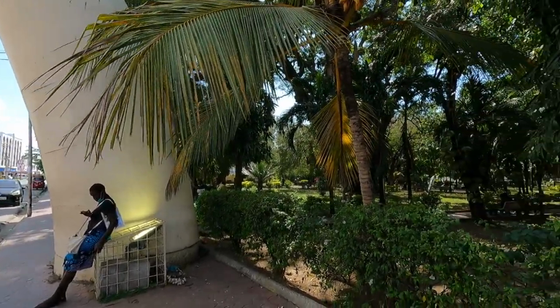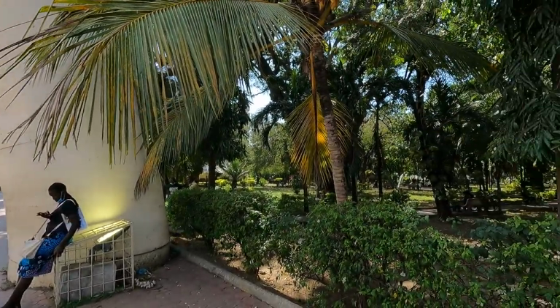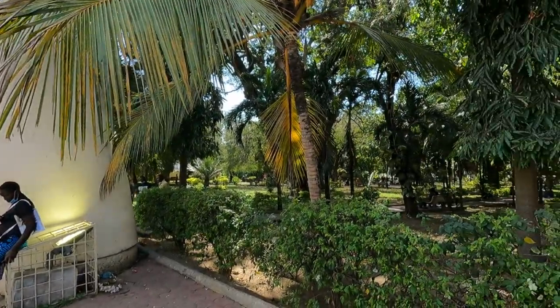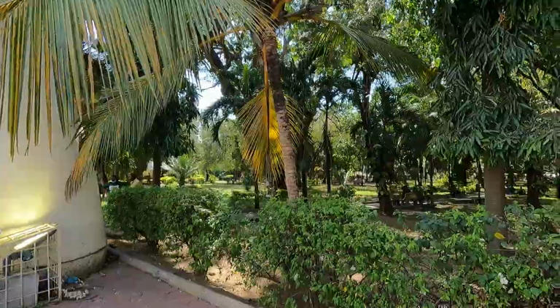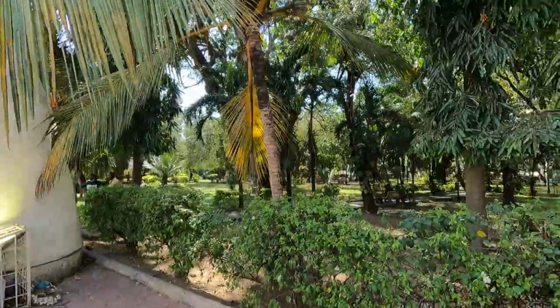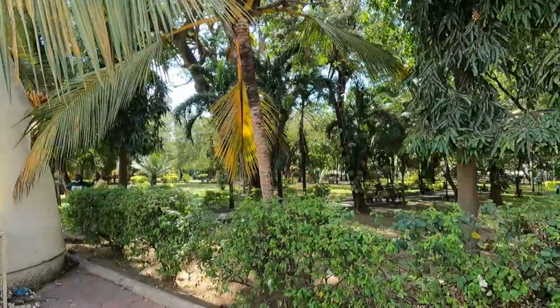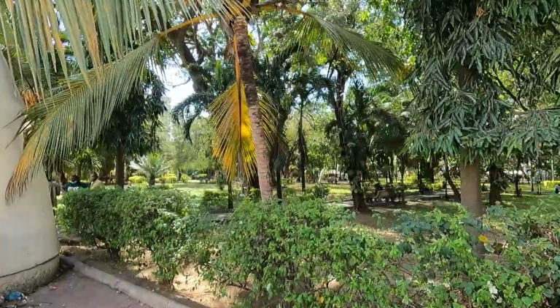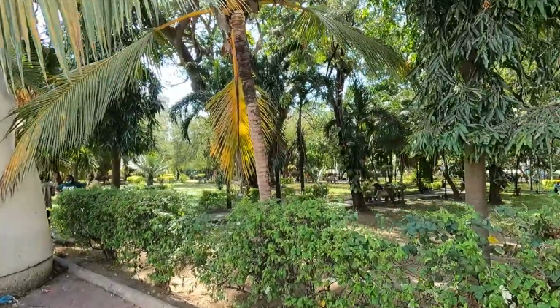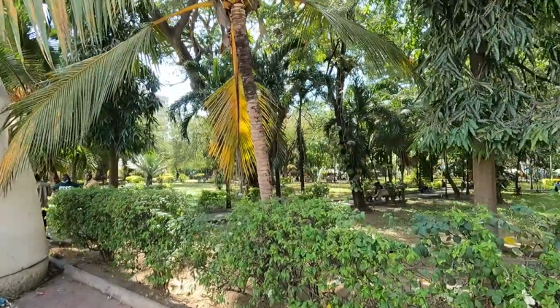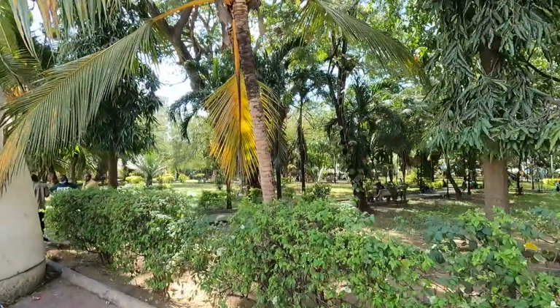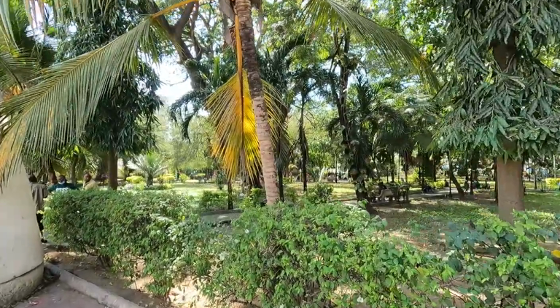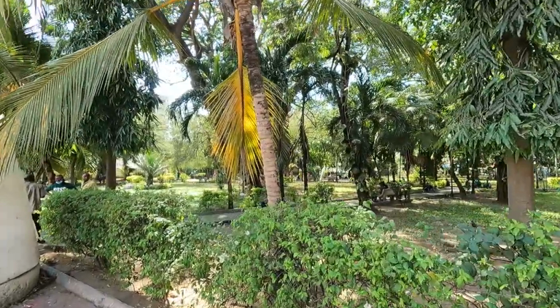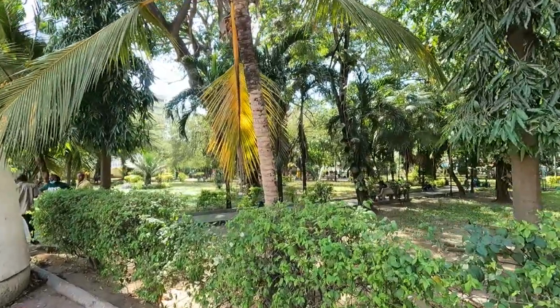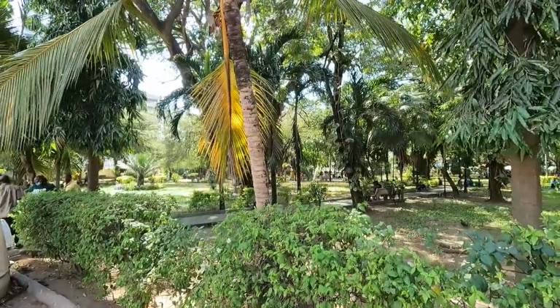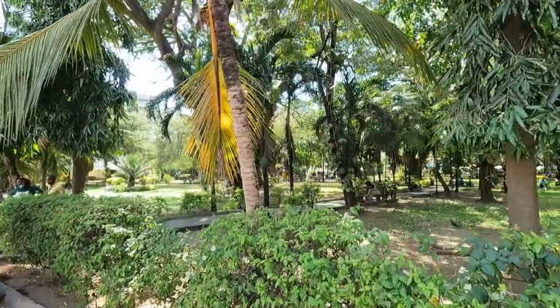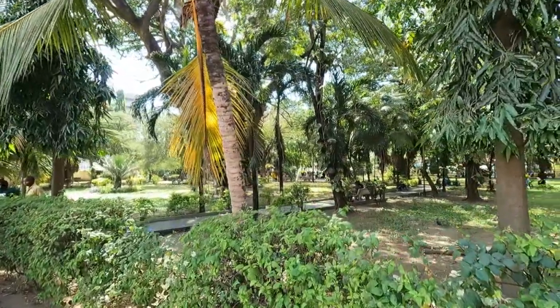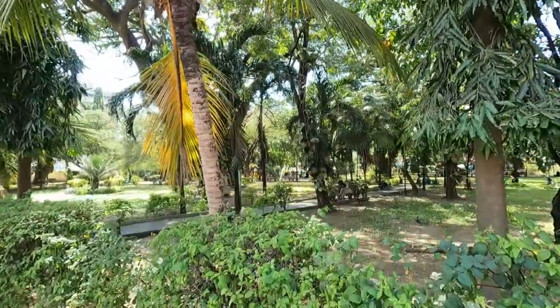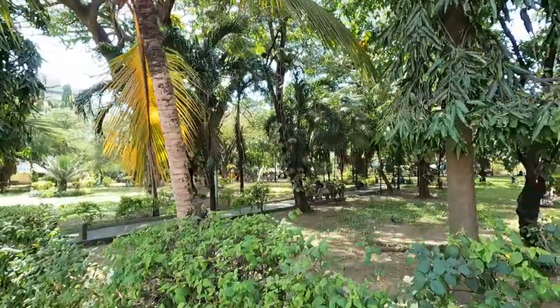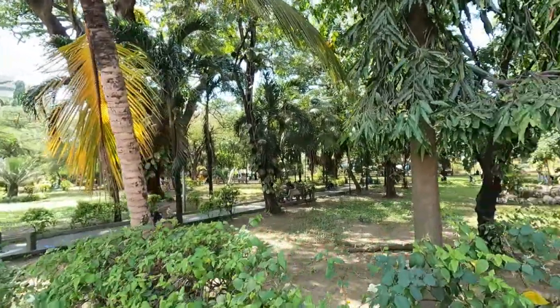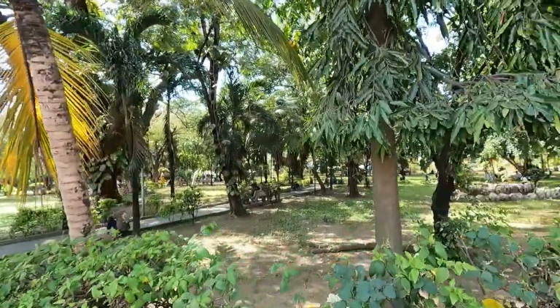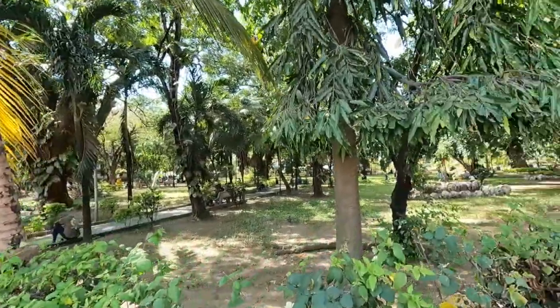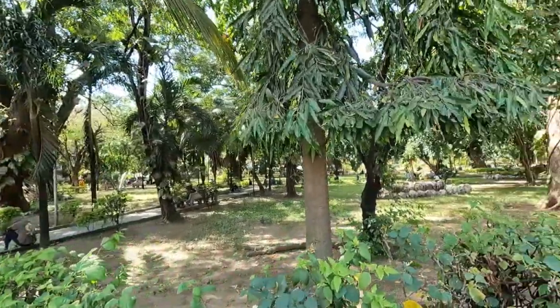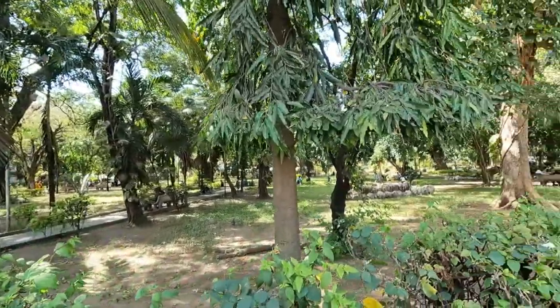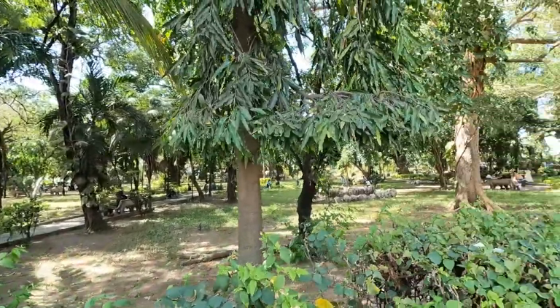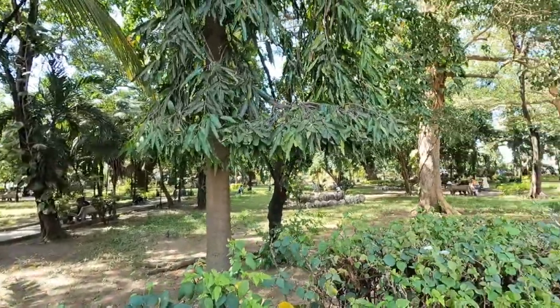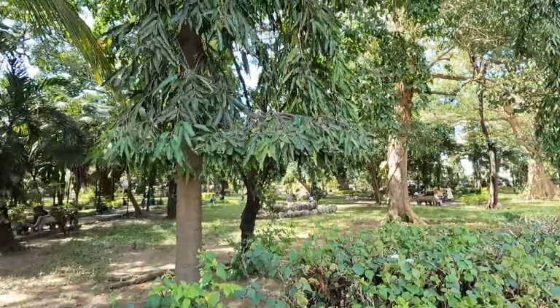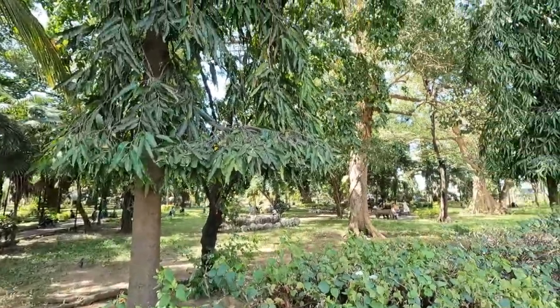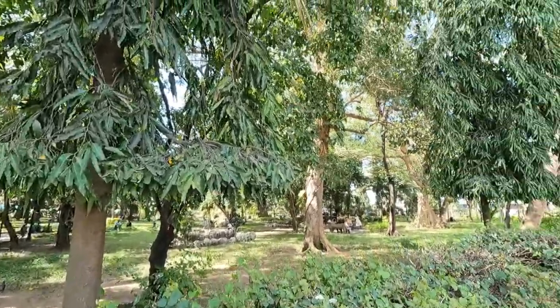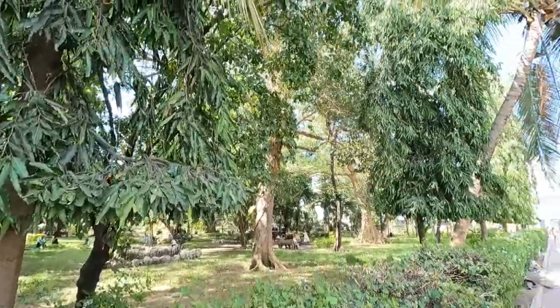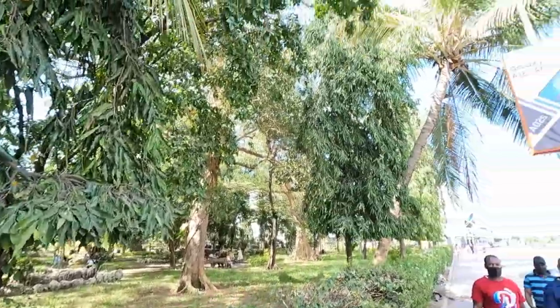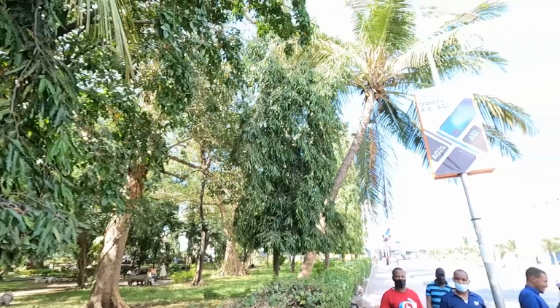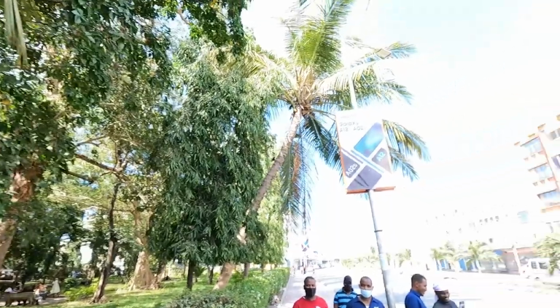There's a park right here. I'm not sure which park this is, but it's a beautiful calm park, full of trees.